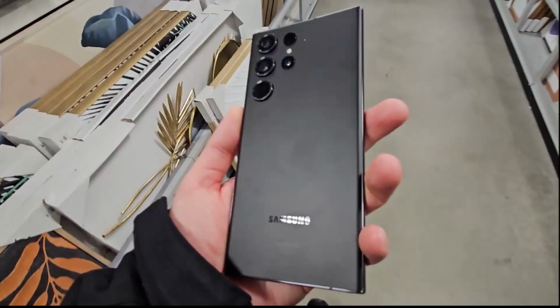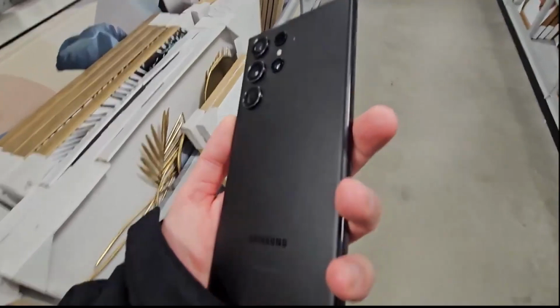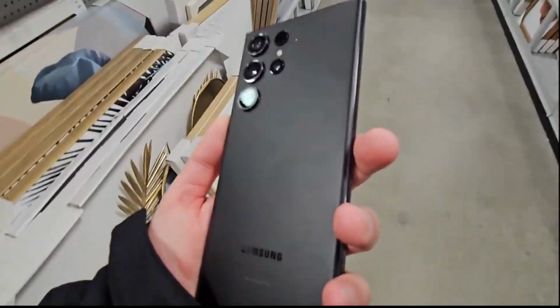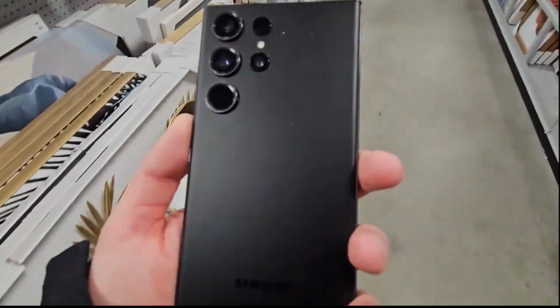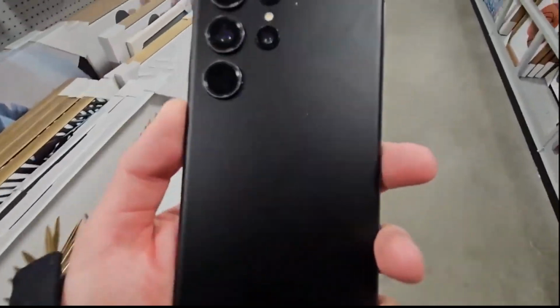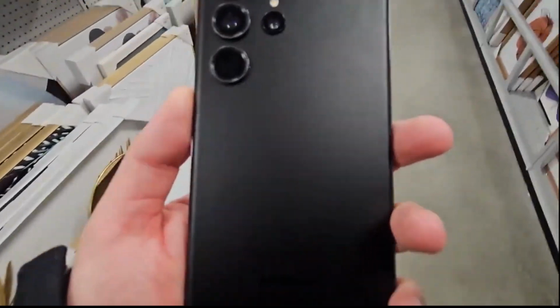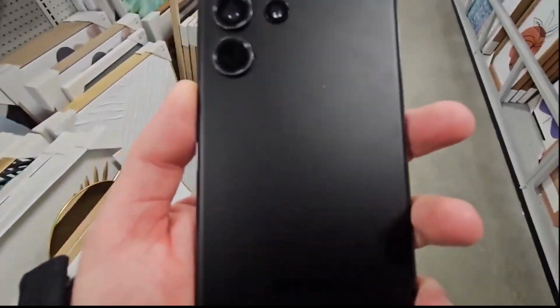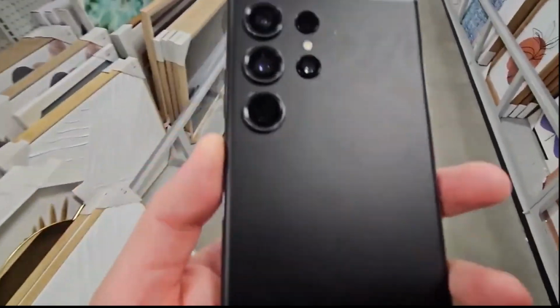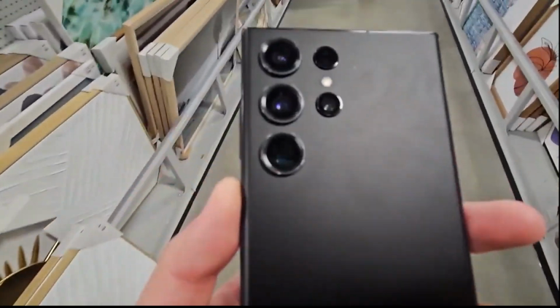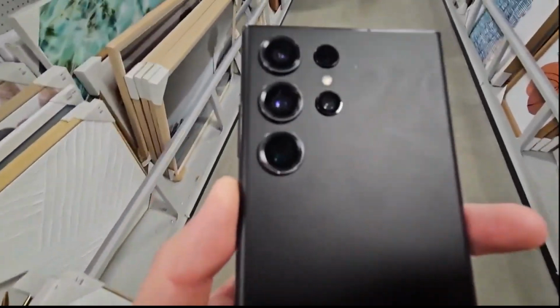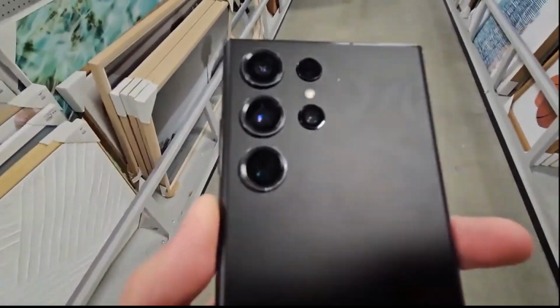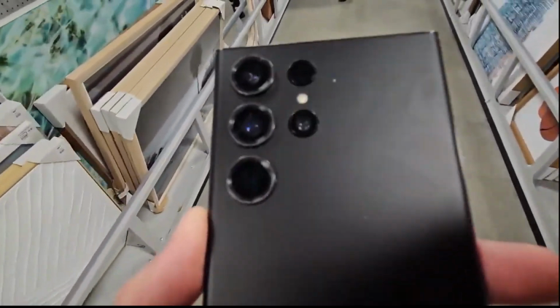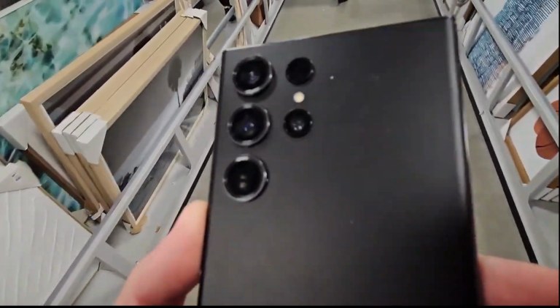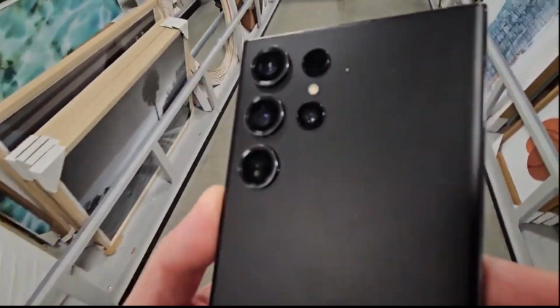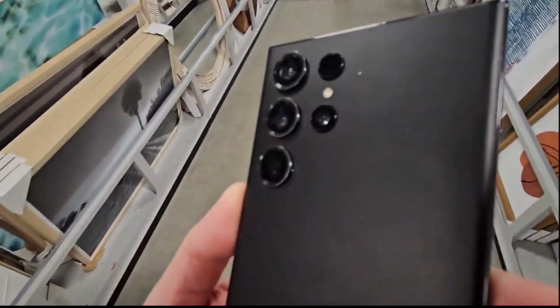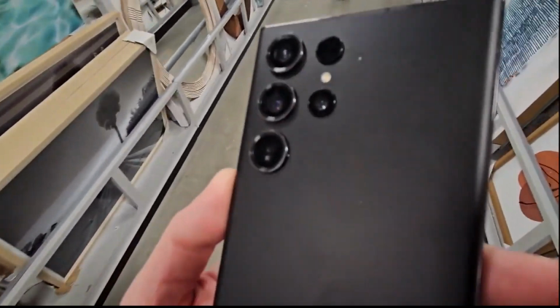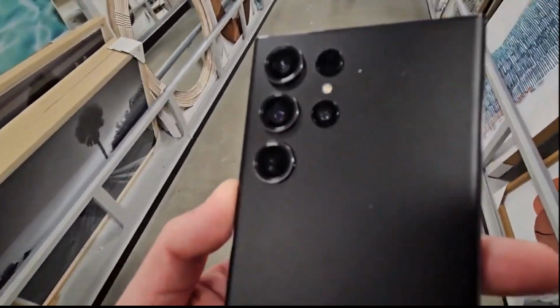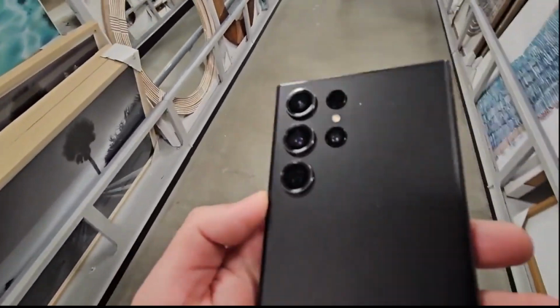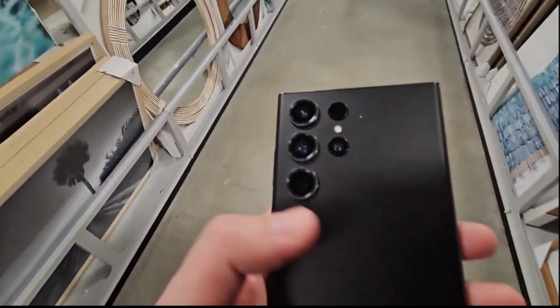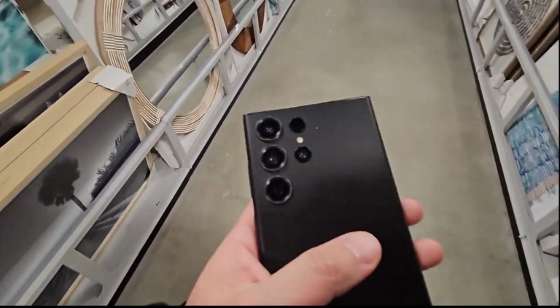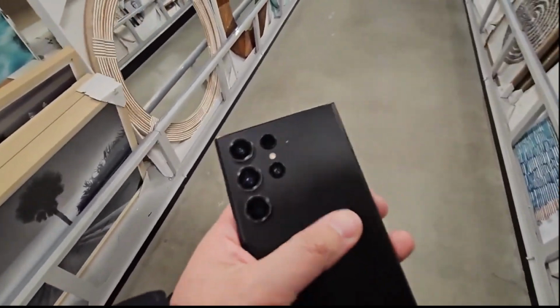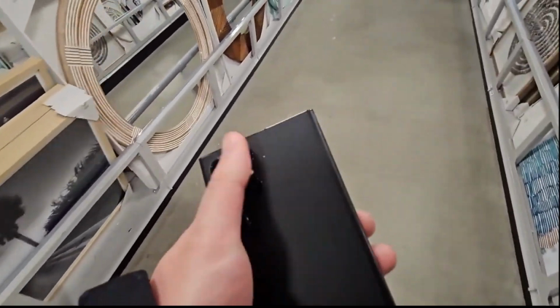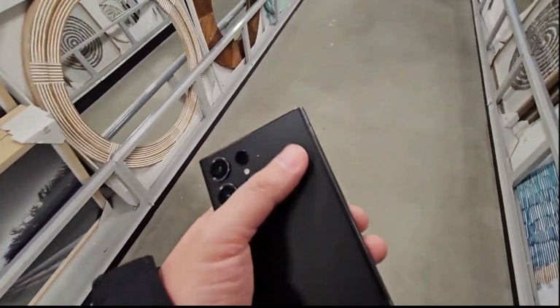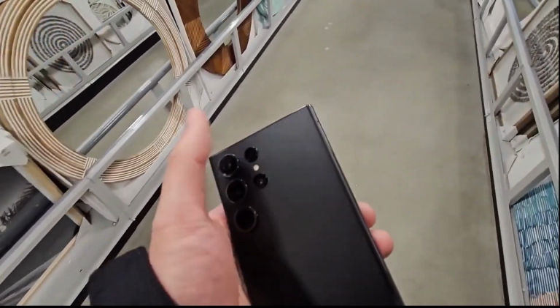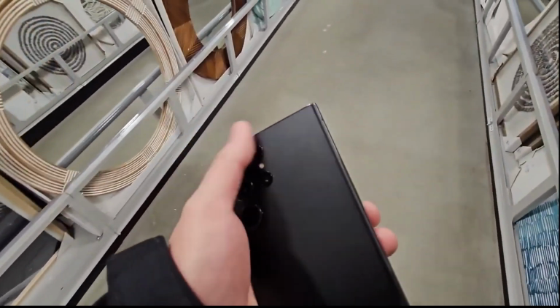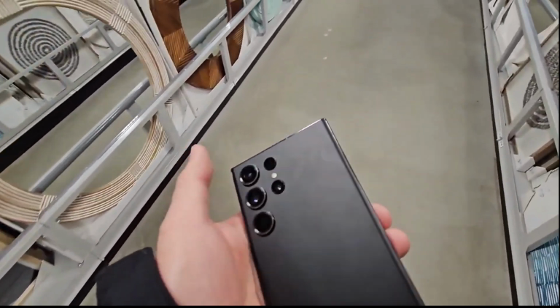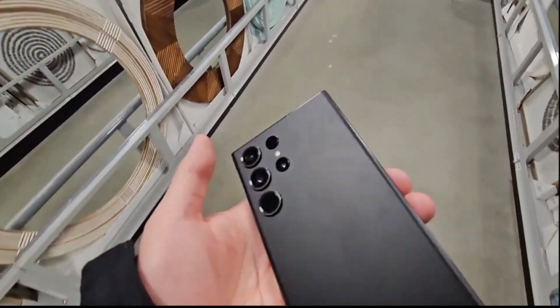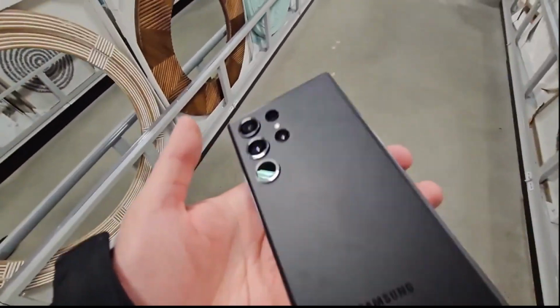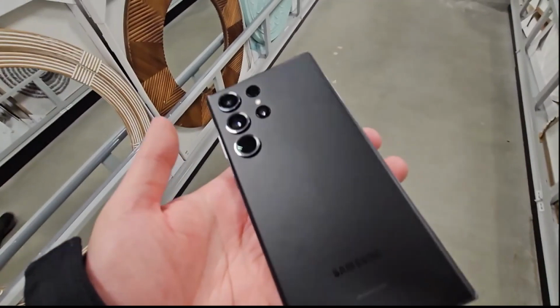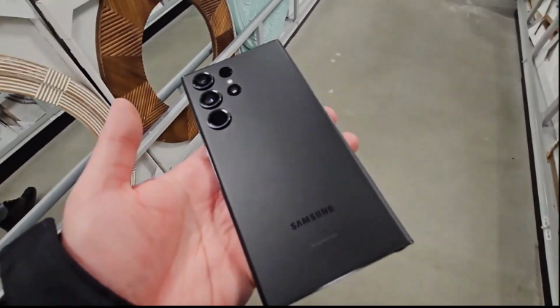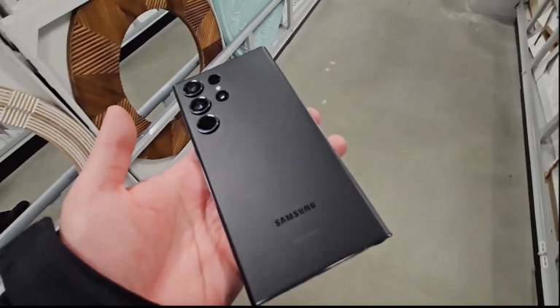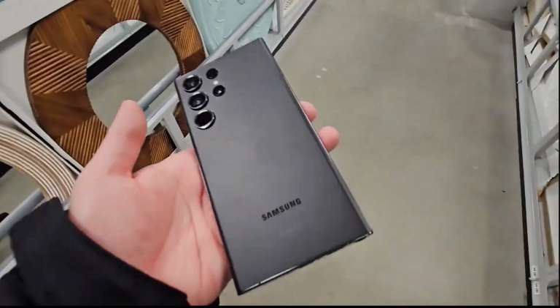Hey guys, welcome back. Welcome to day 10 in the life of the Galaxy S23 Ultra. Today I'm going to talk about UFS 4.0.